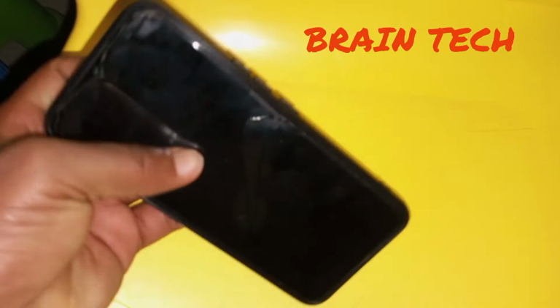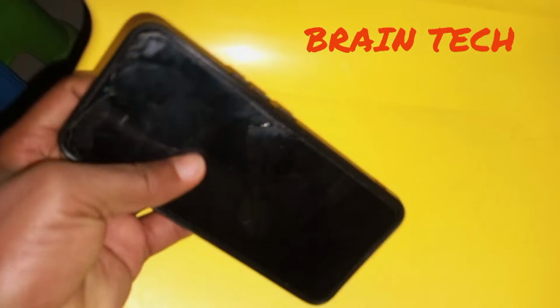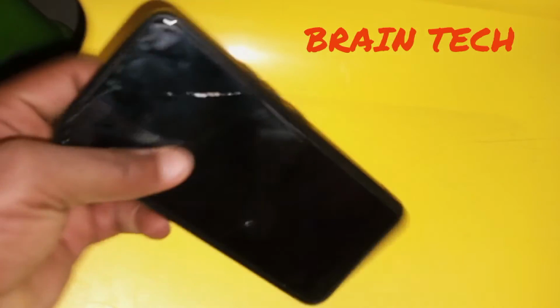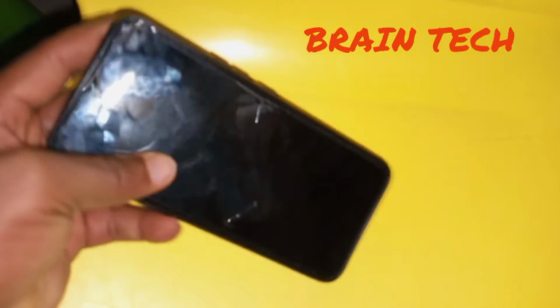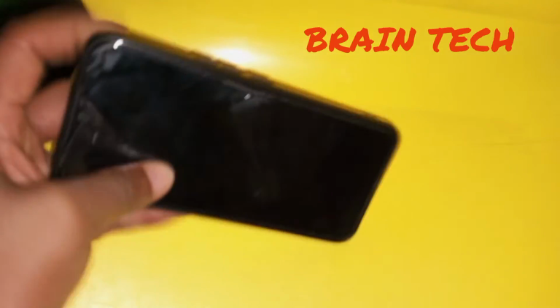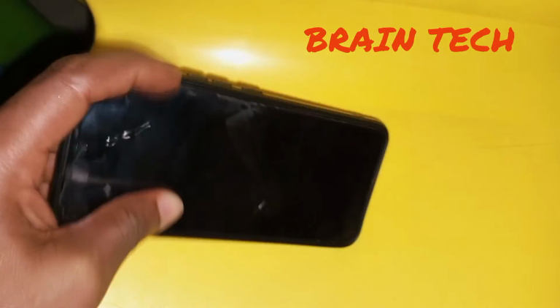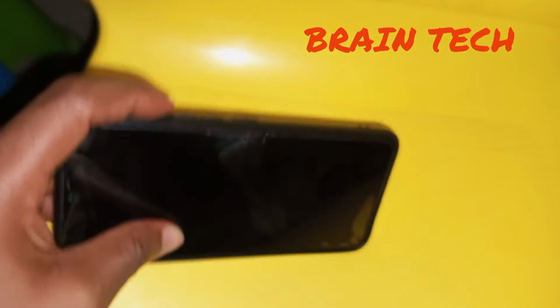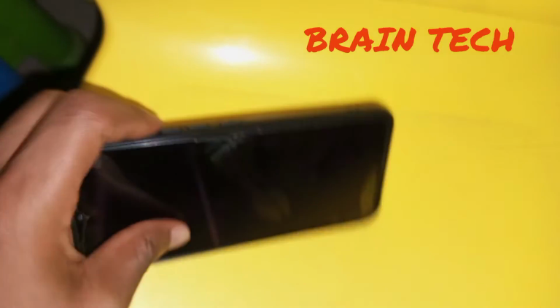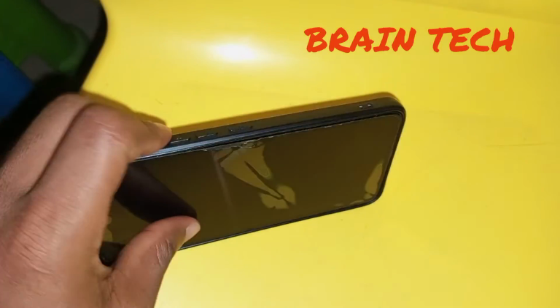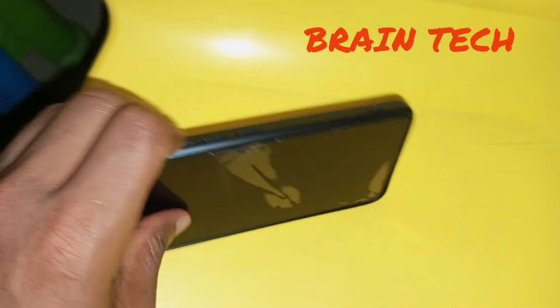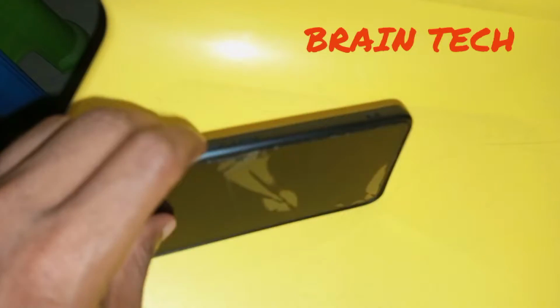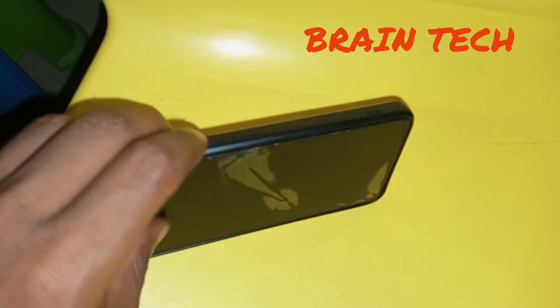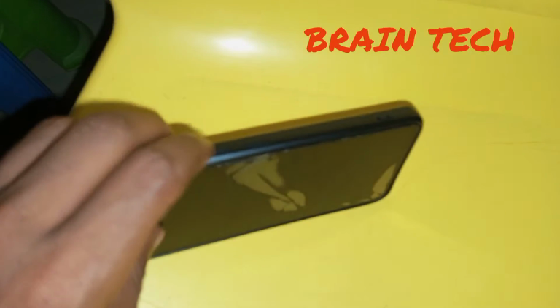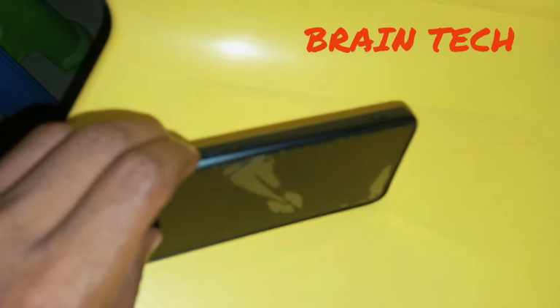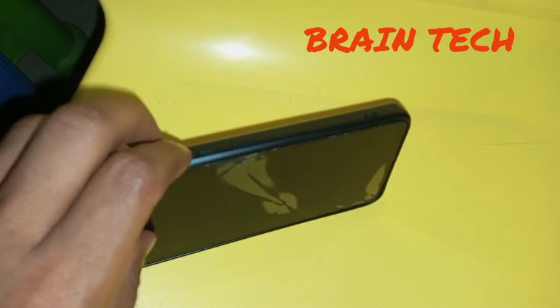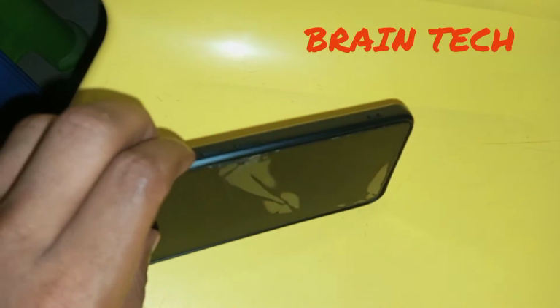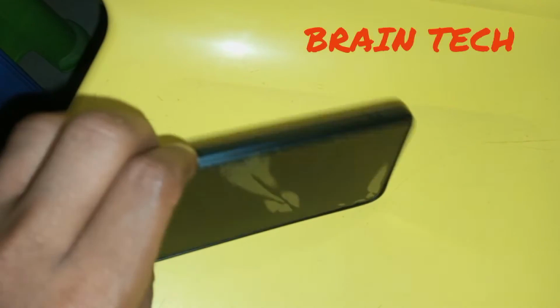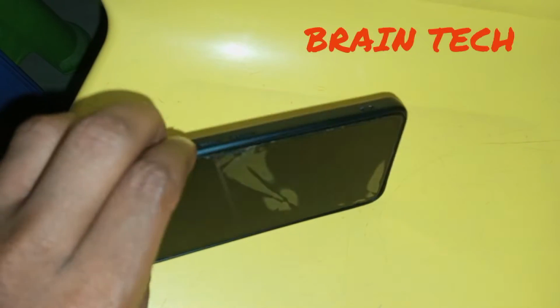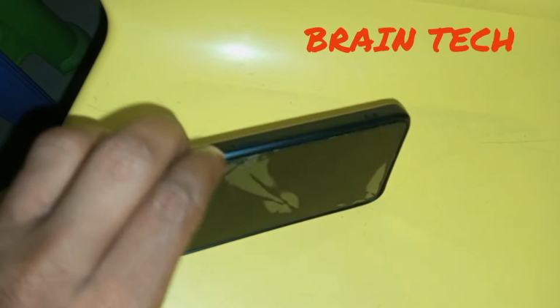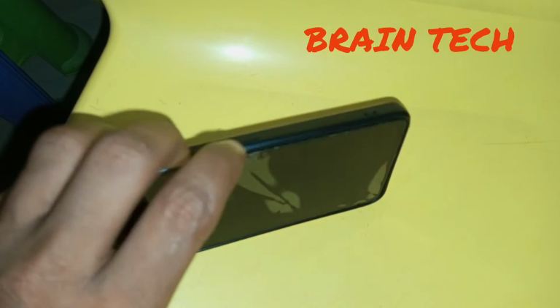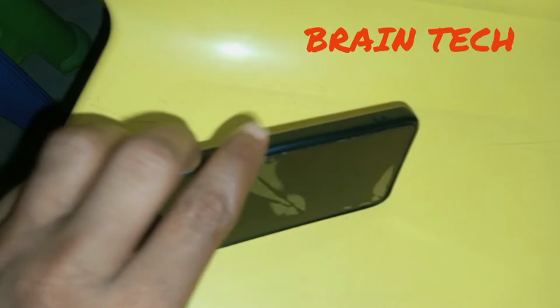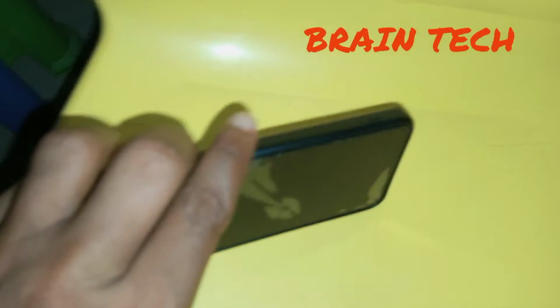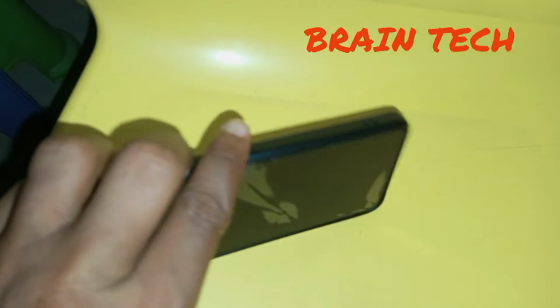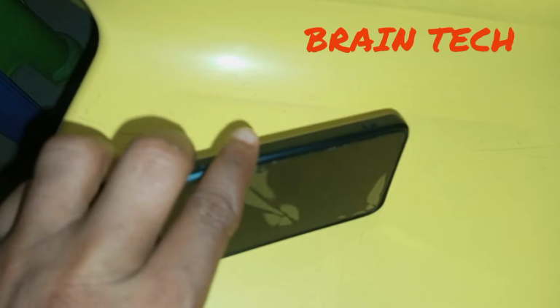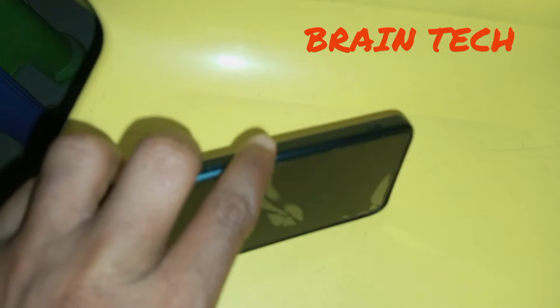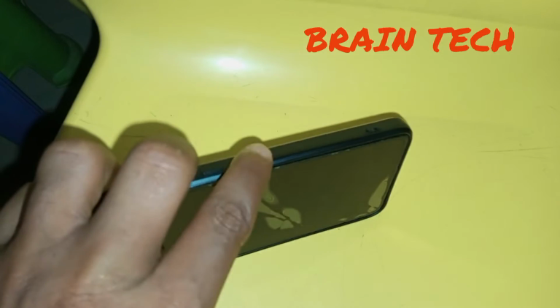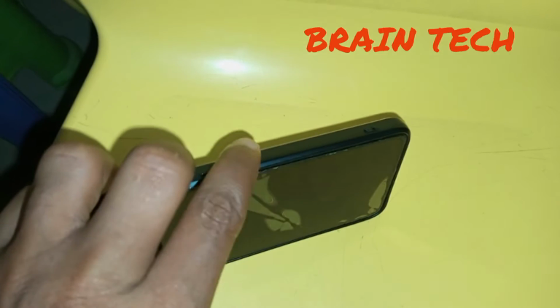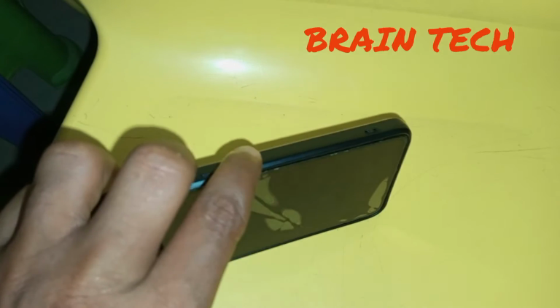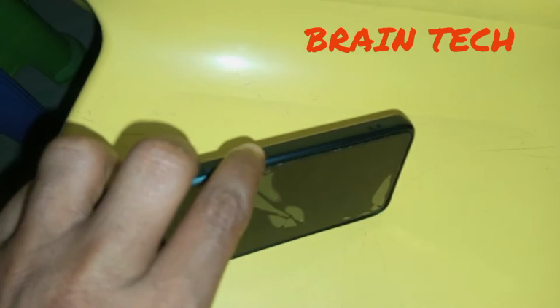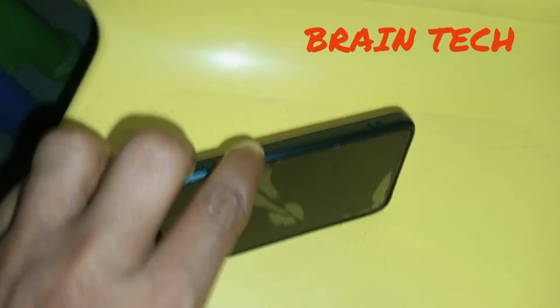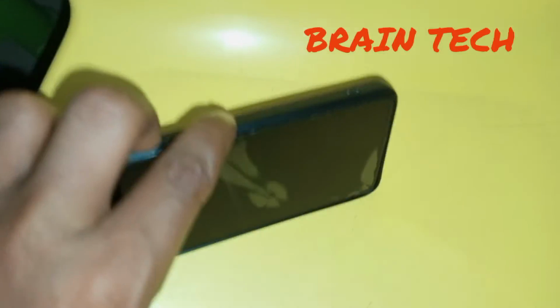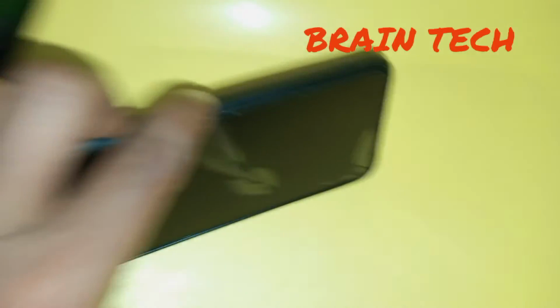The next thing to do is to press and hold your volume up key and your power key together for a few seconds.